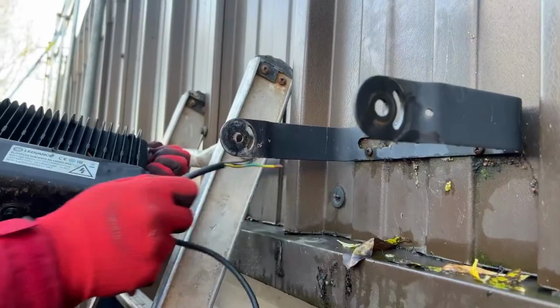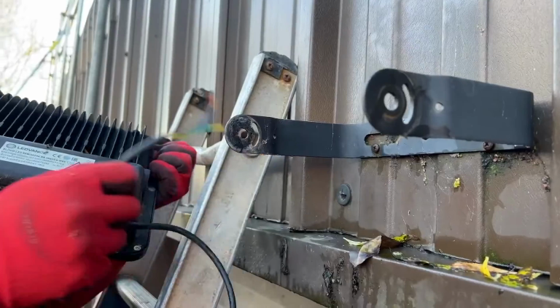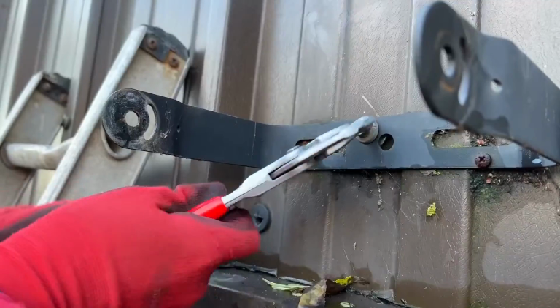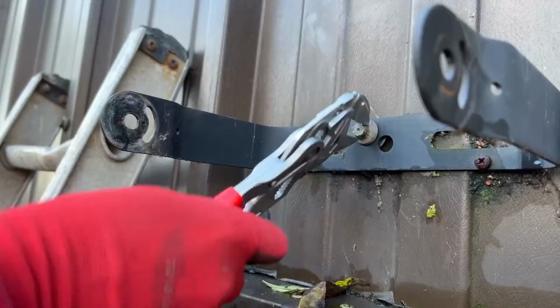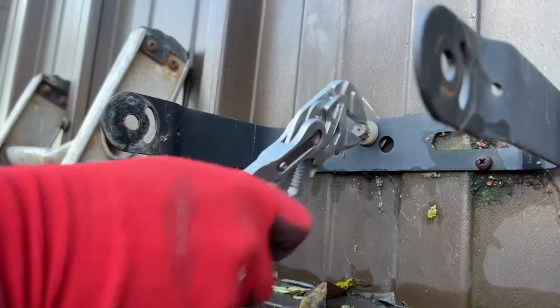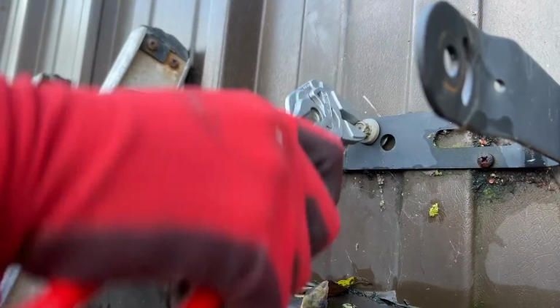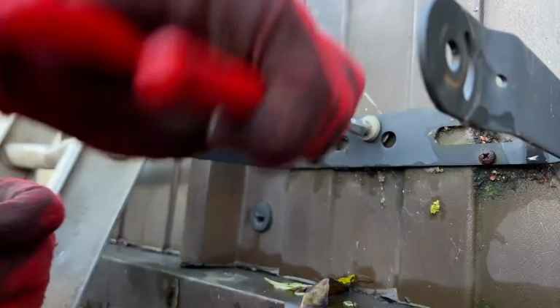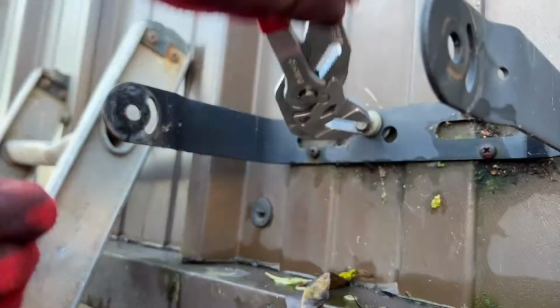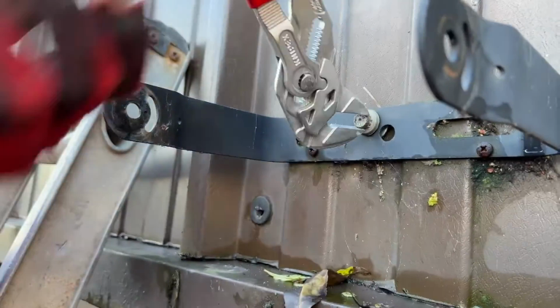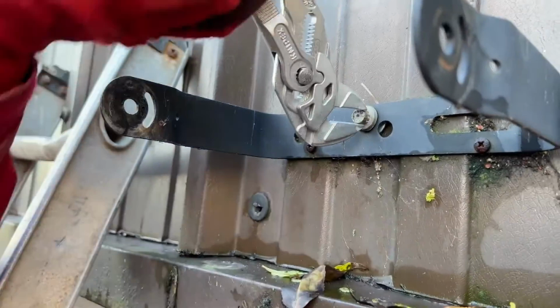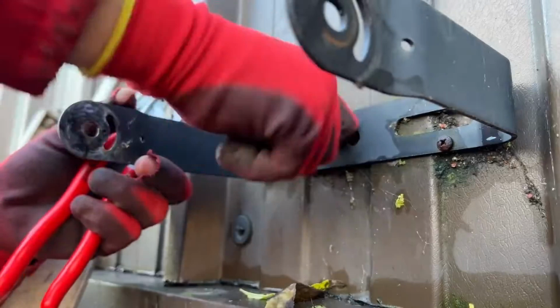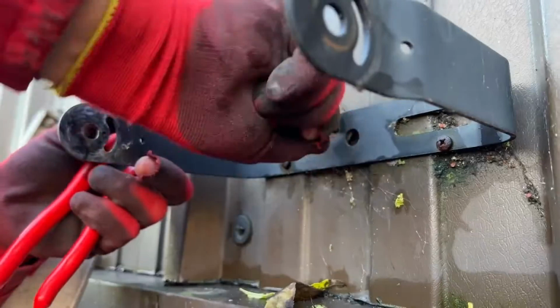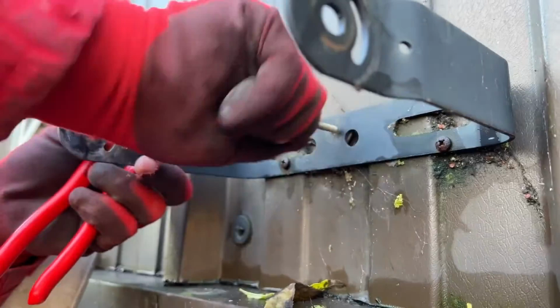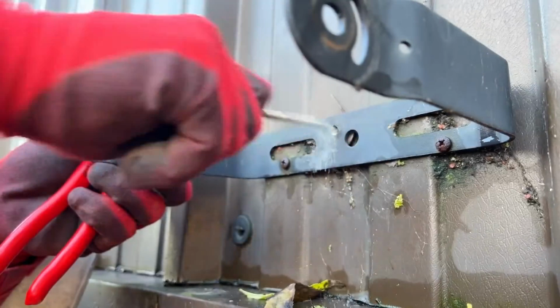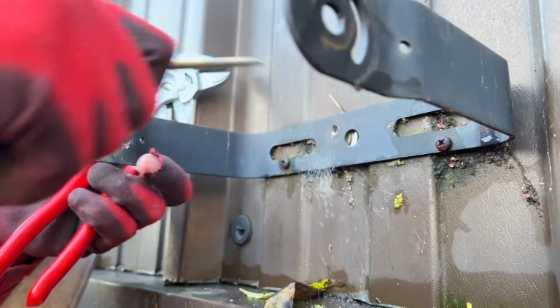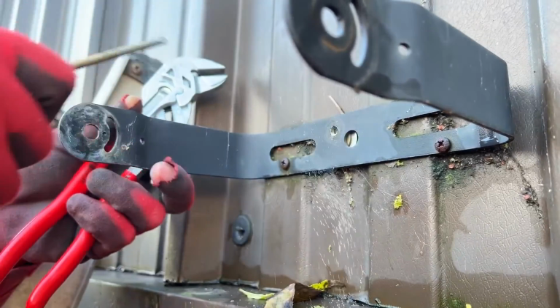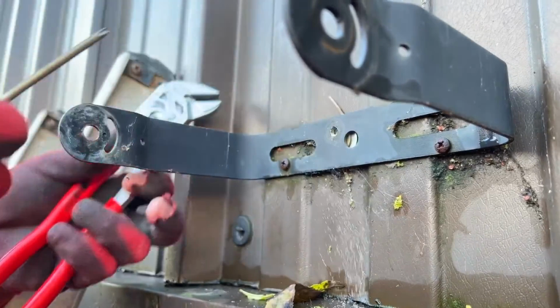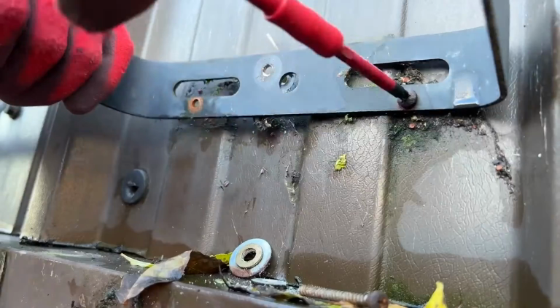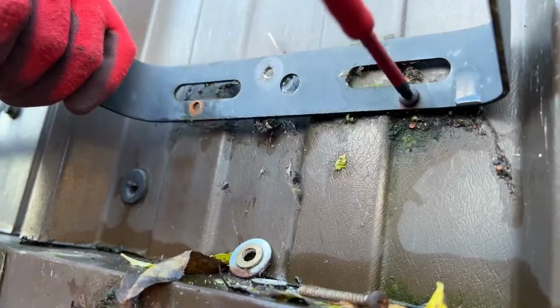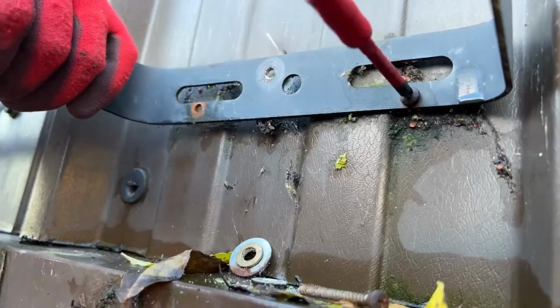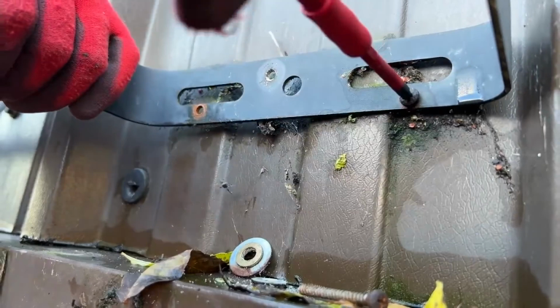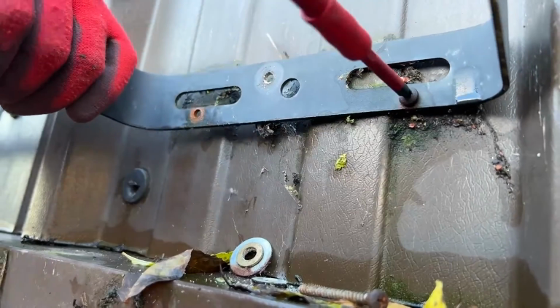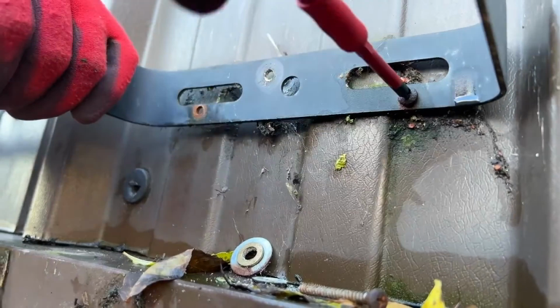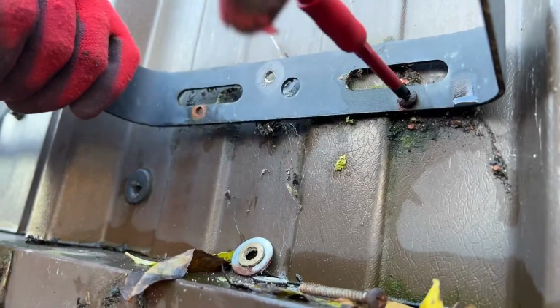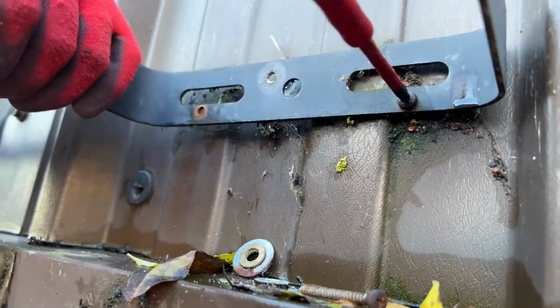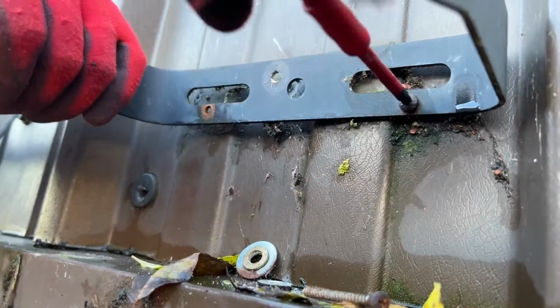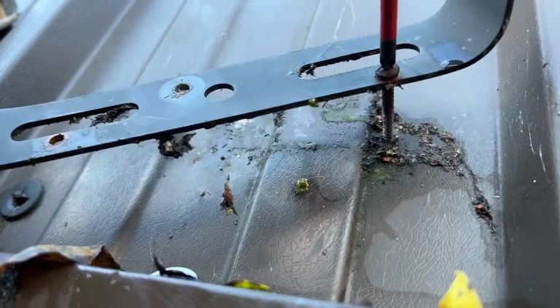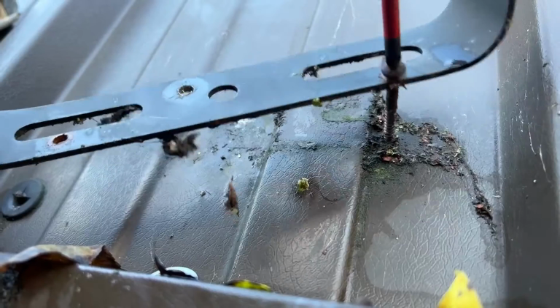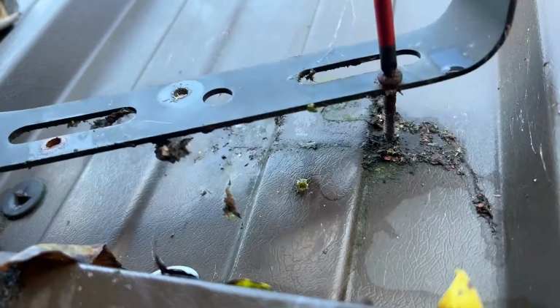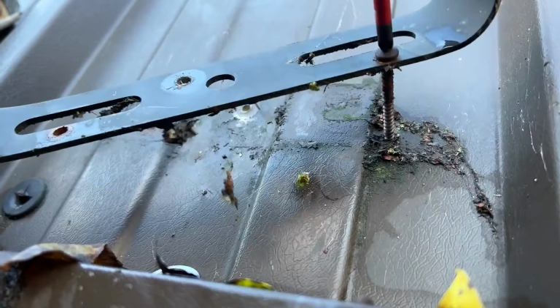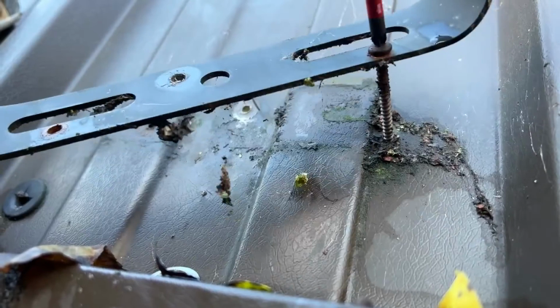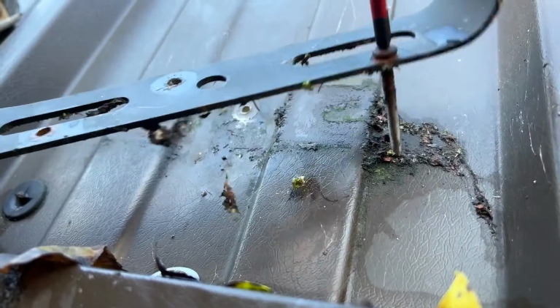Stick around to the end of the video and you'll see how we deal with these rusty self-tapping screws.